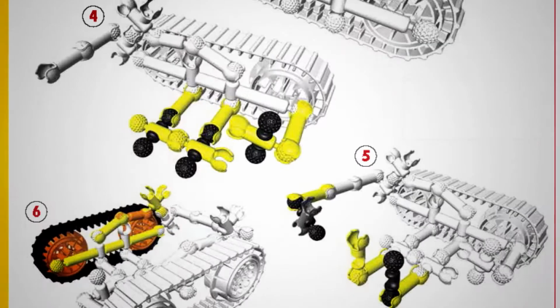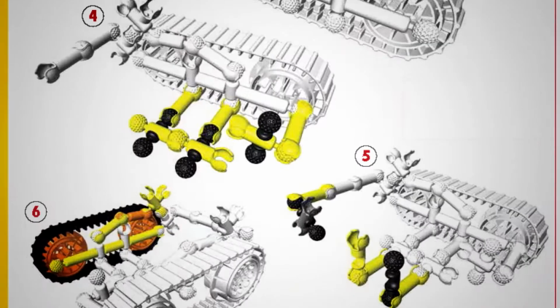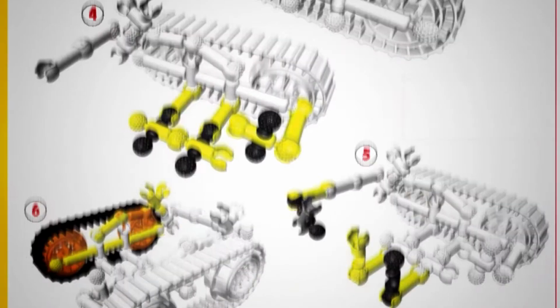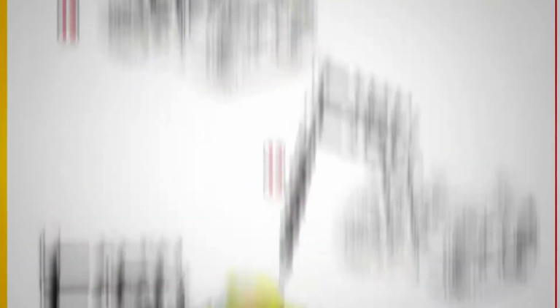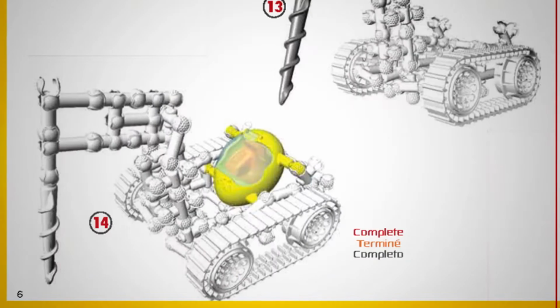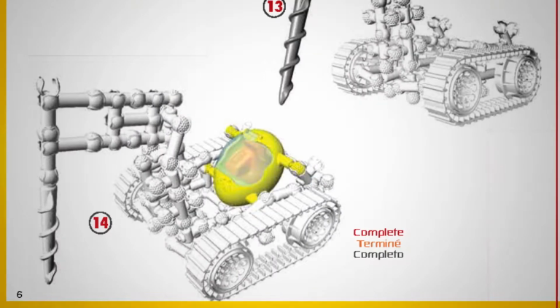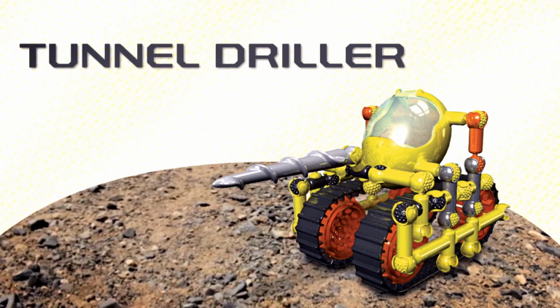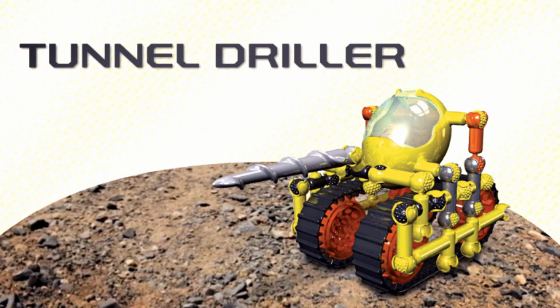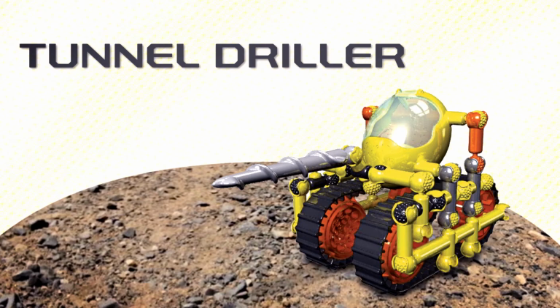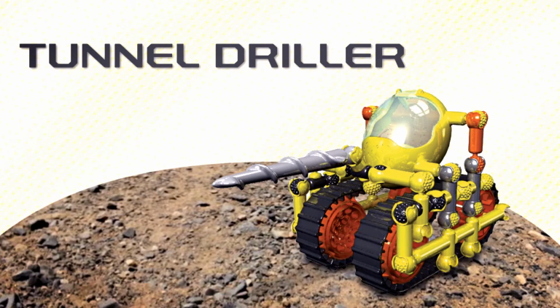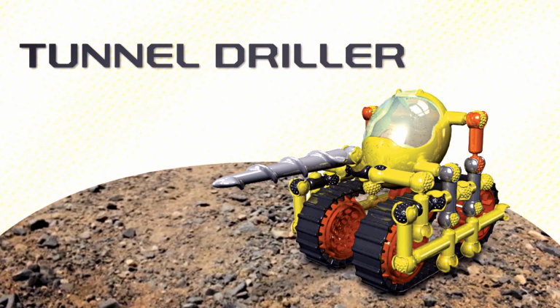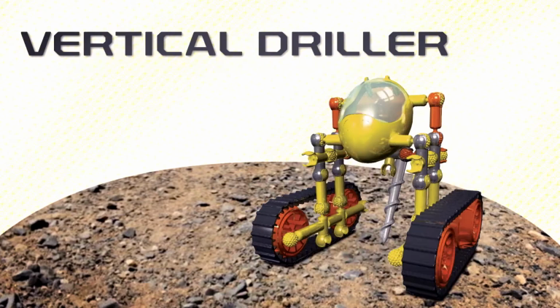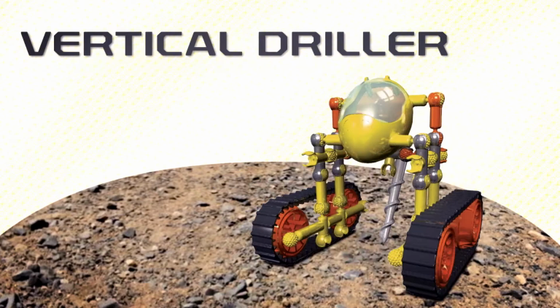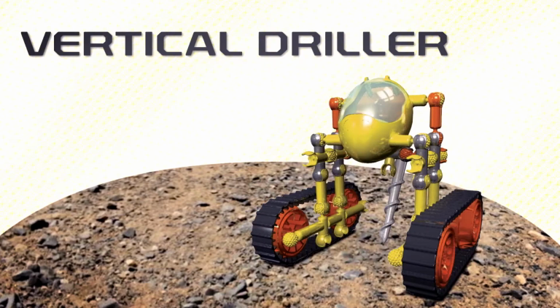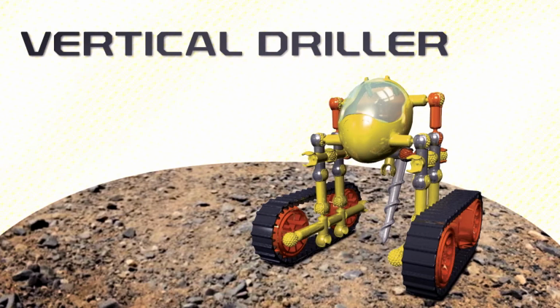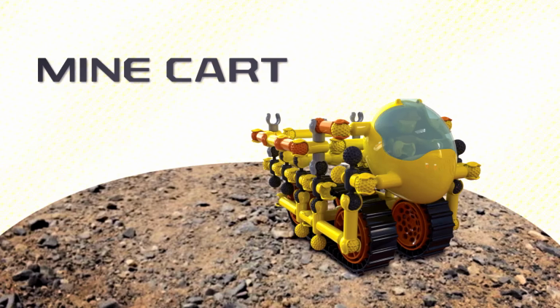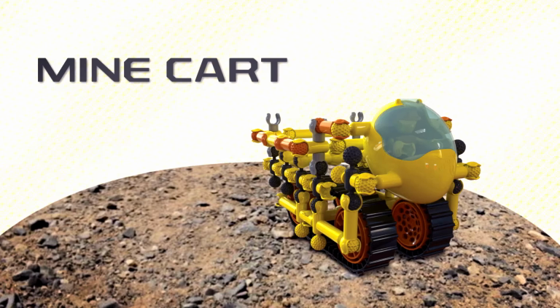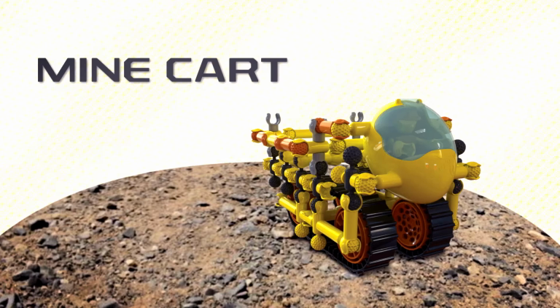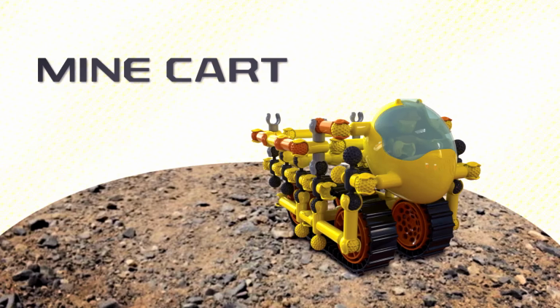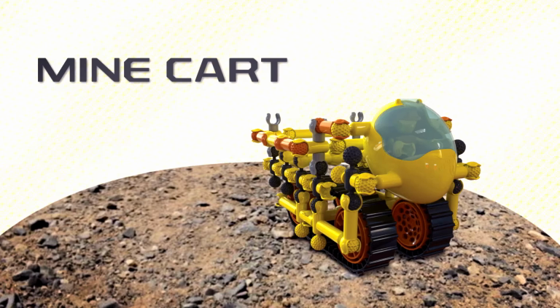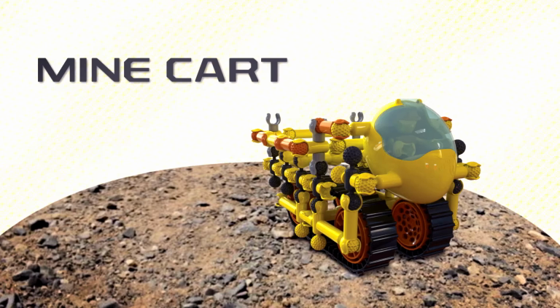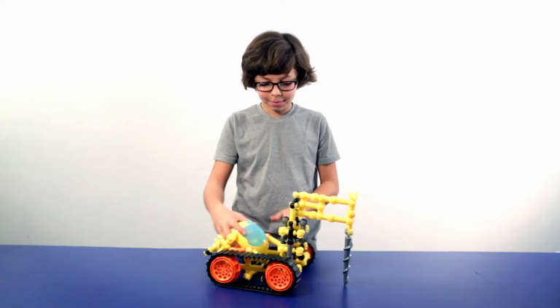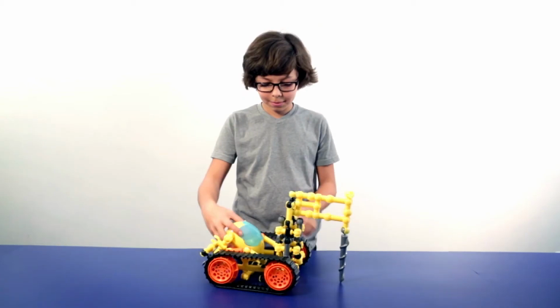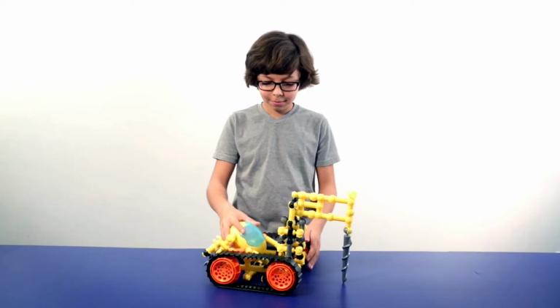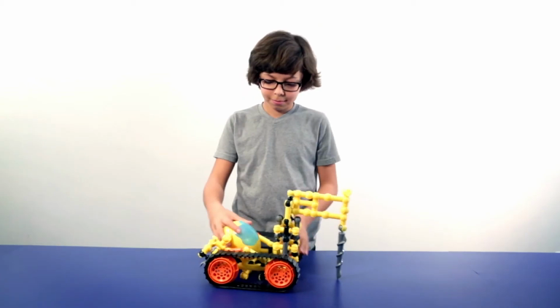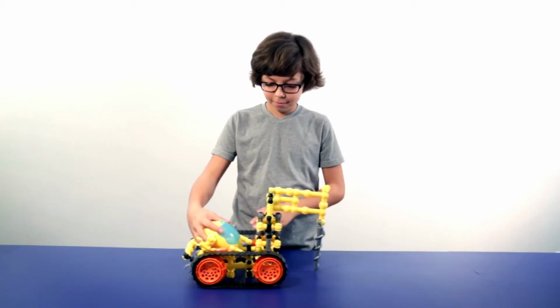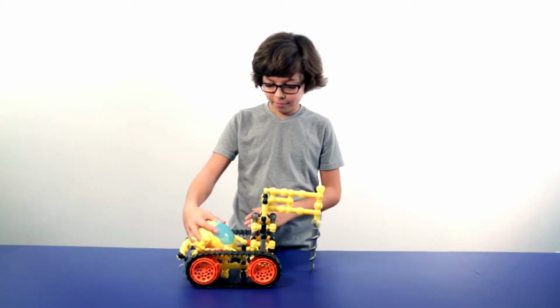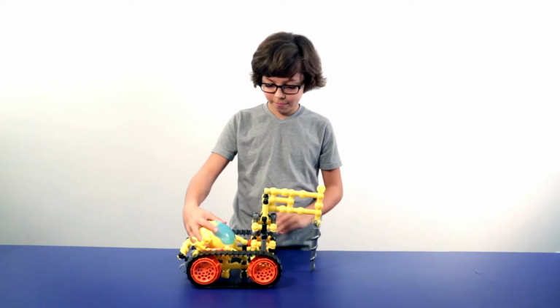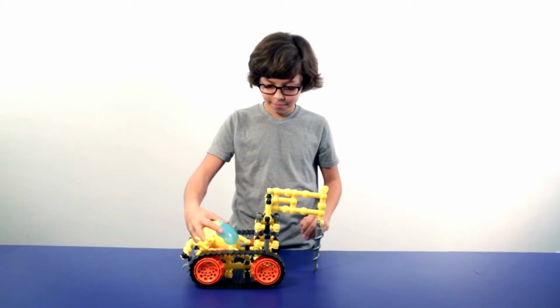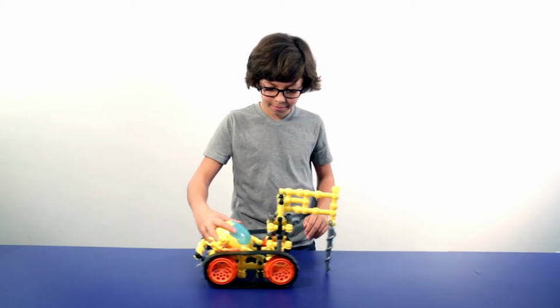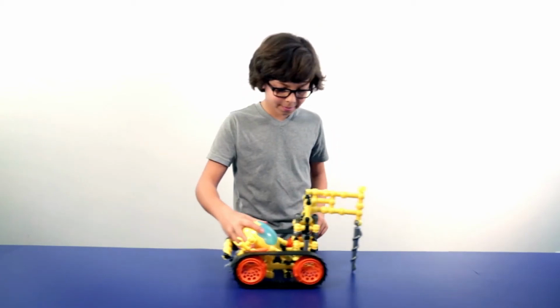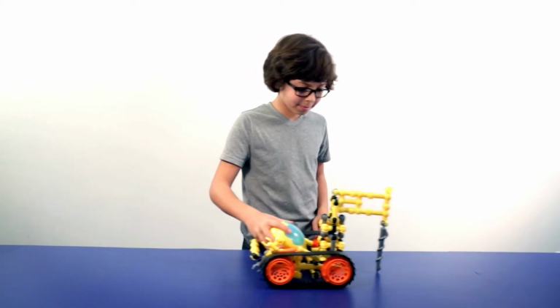Alternate designs include the tunnel driller, vertical driller, and minecart — or use your imagination and design your own.